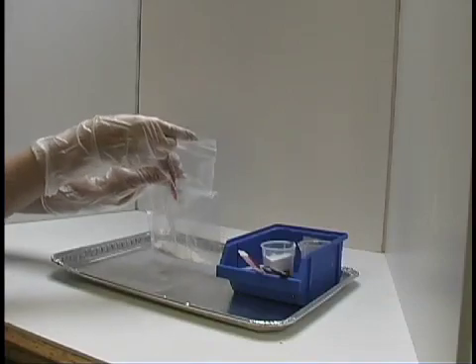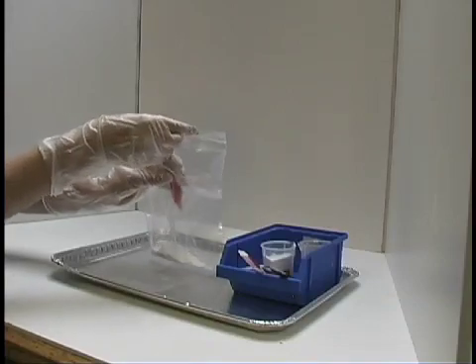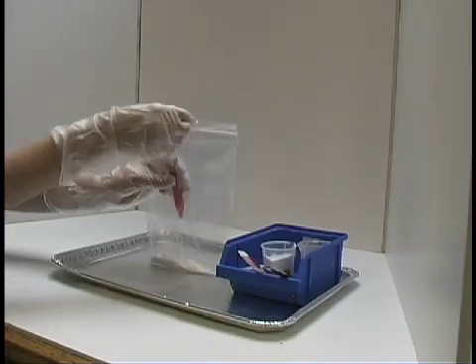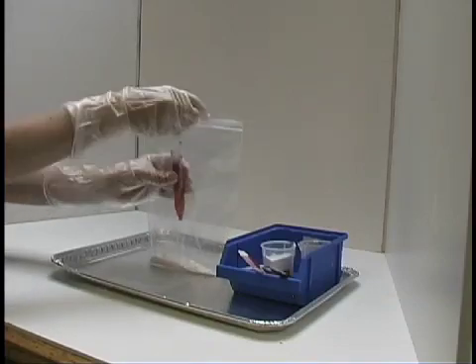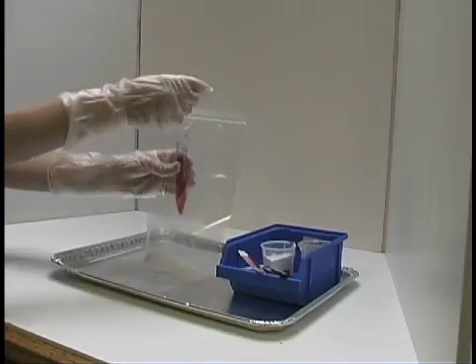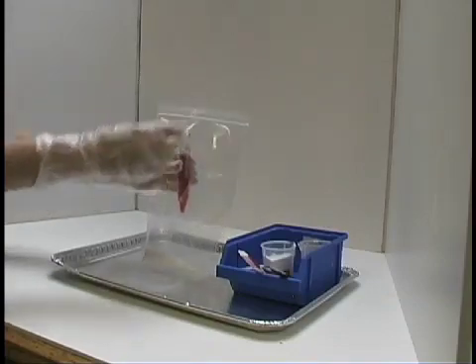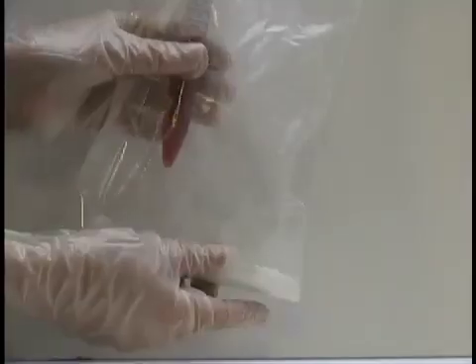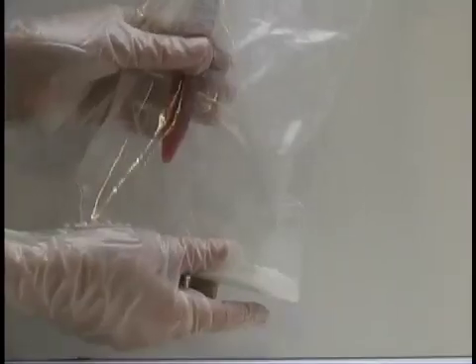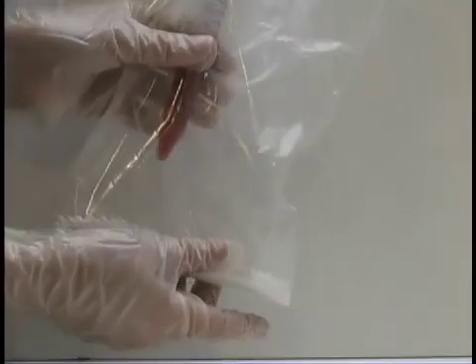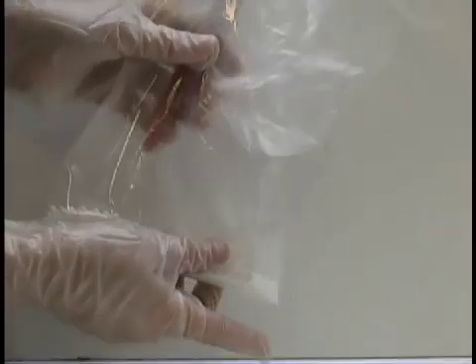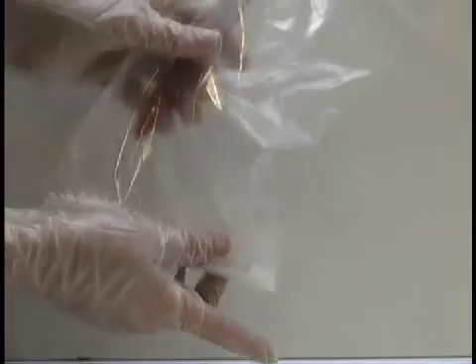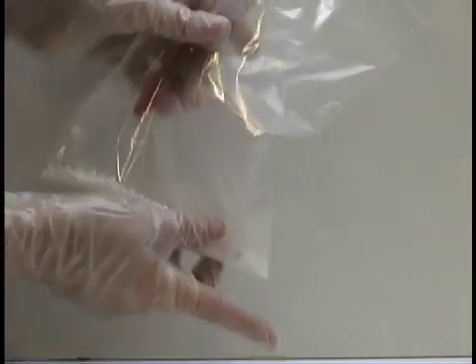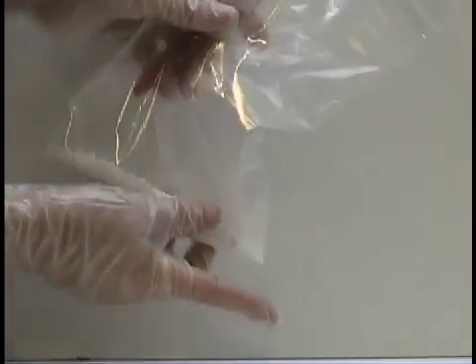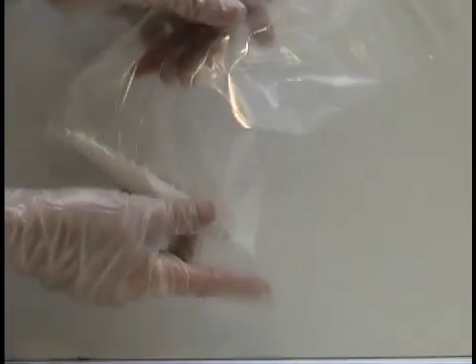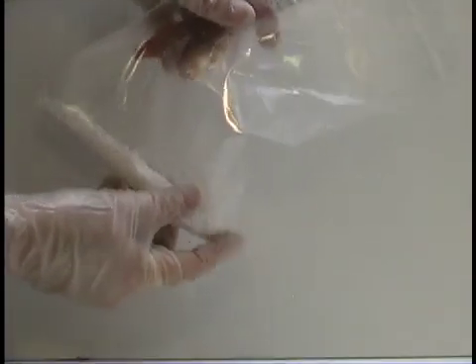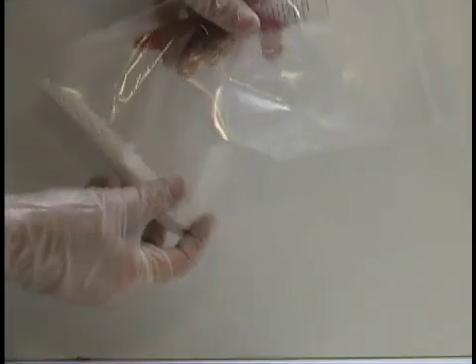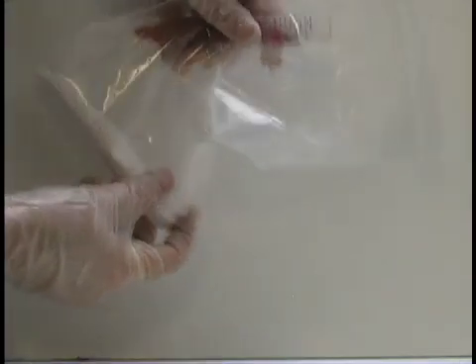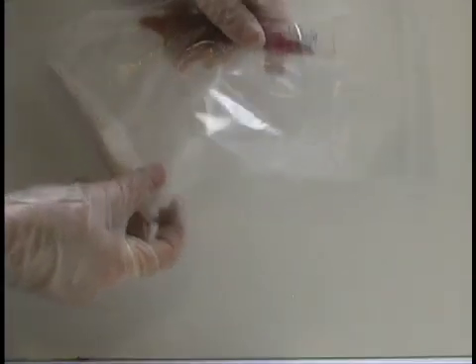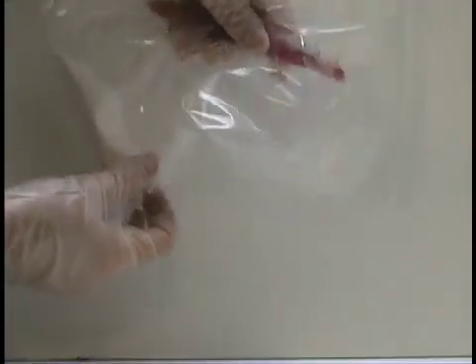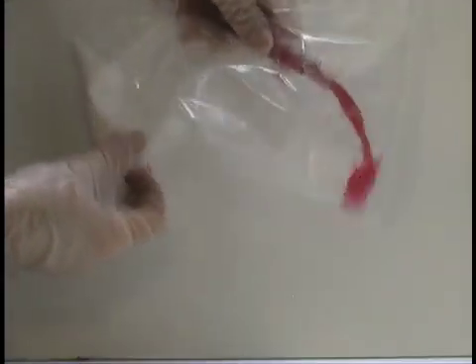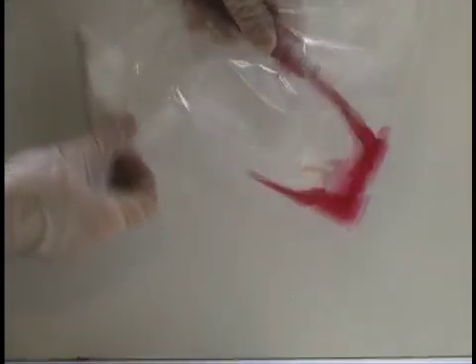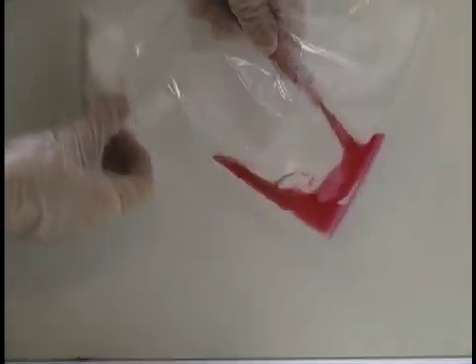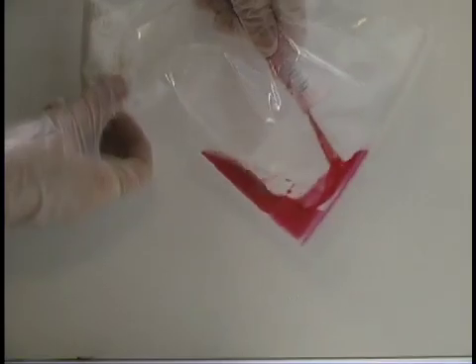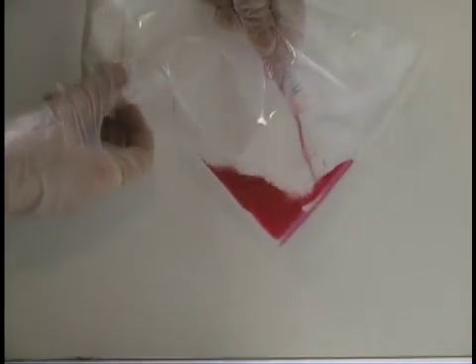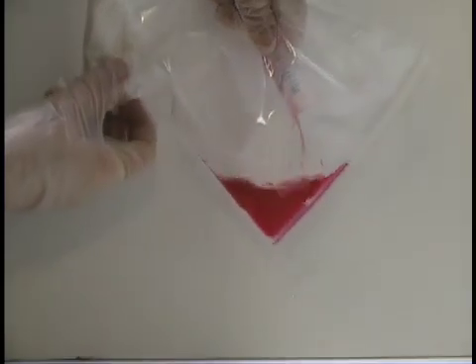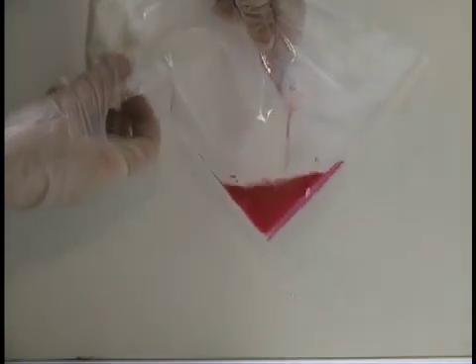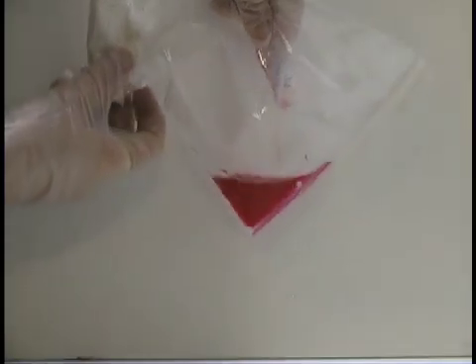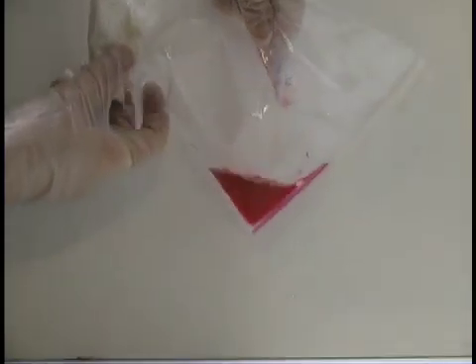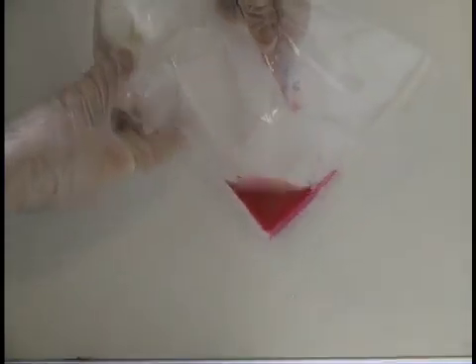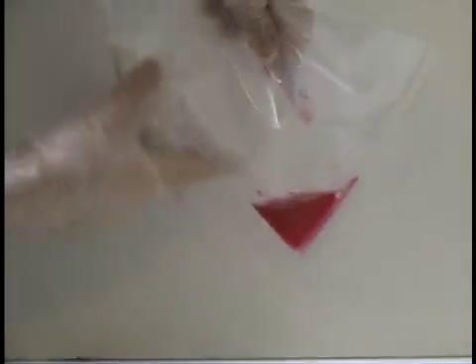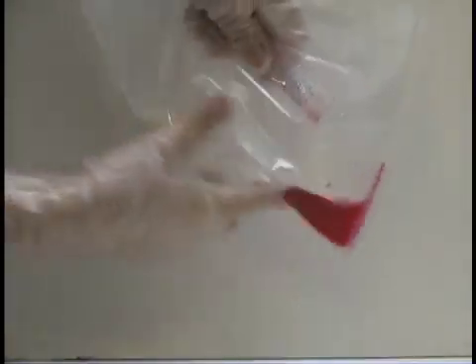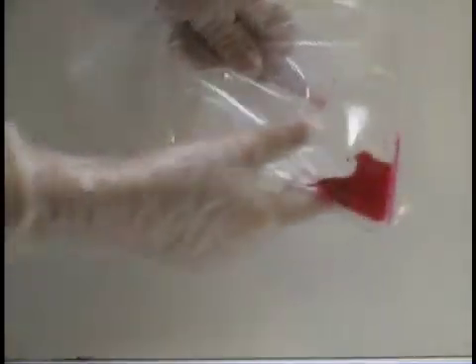Then, turn the bag over to spill out the phenol red, and upright again to mix it with the solids.